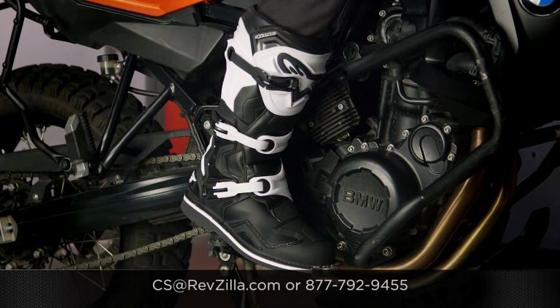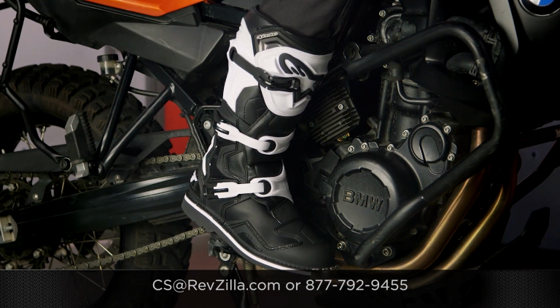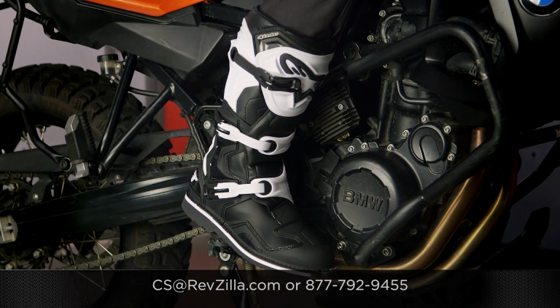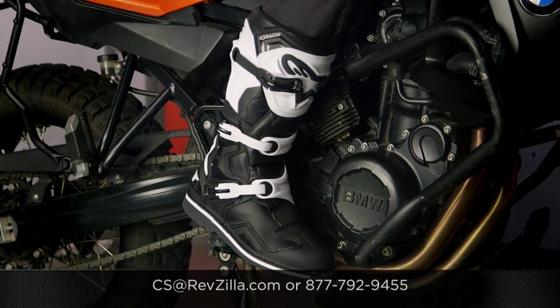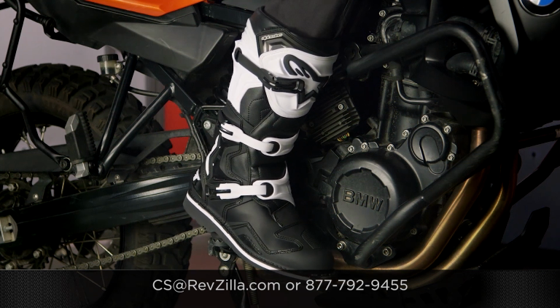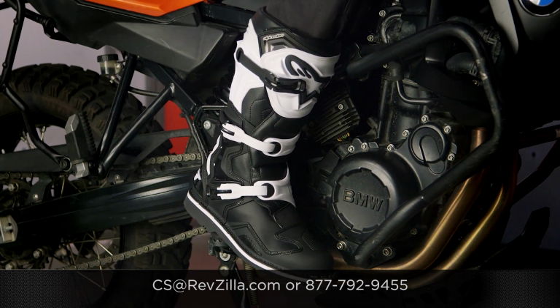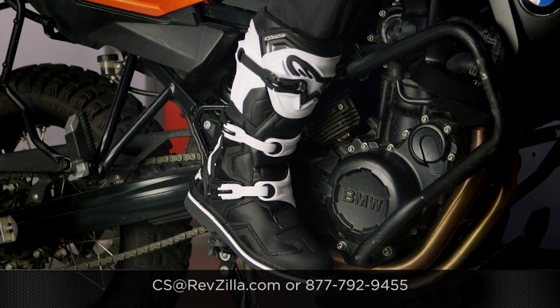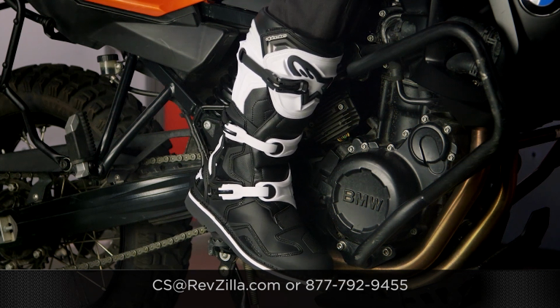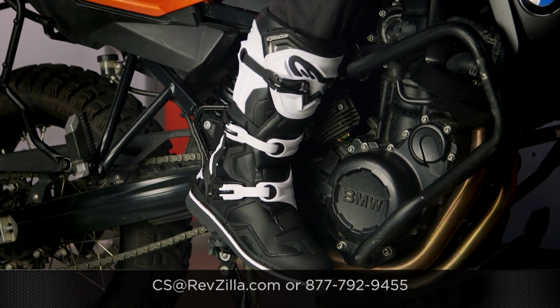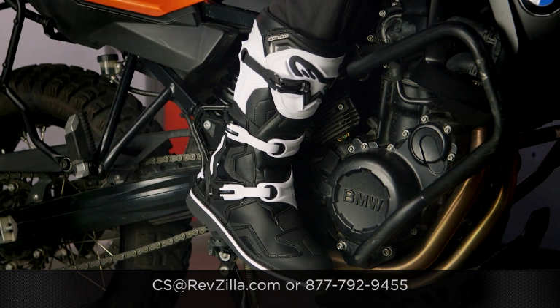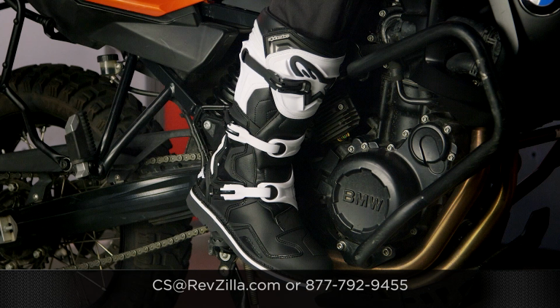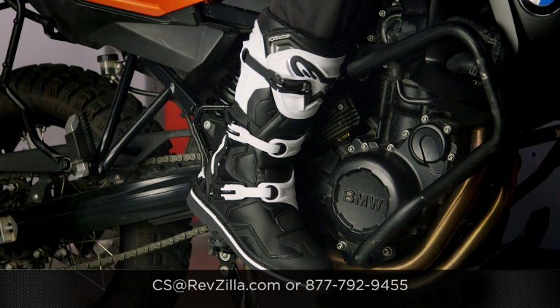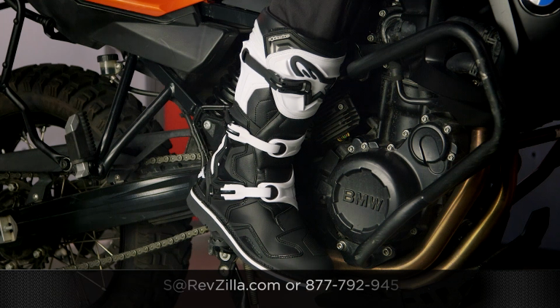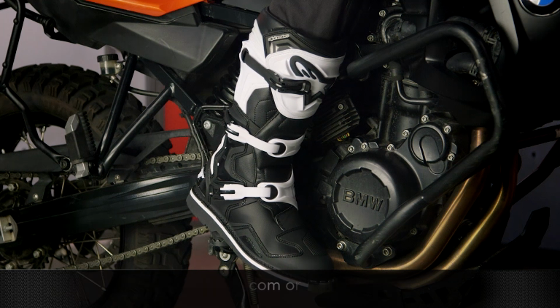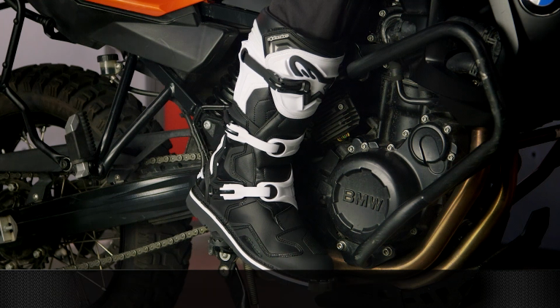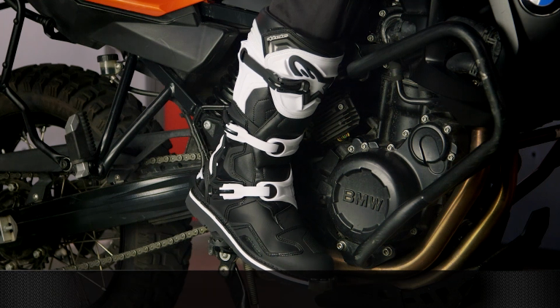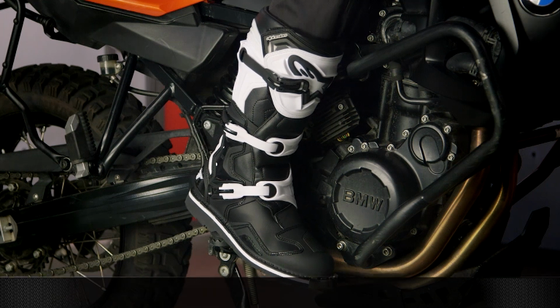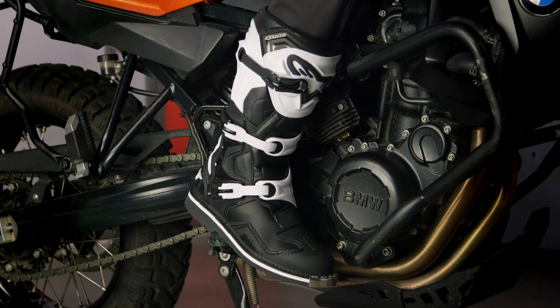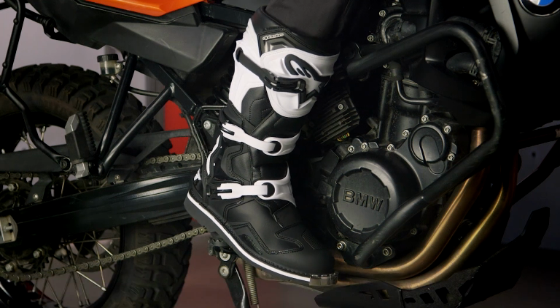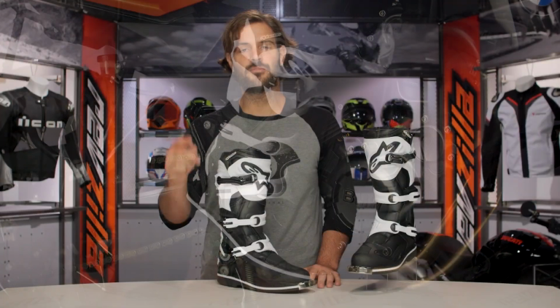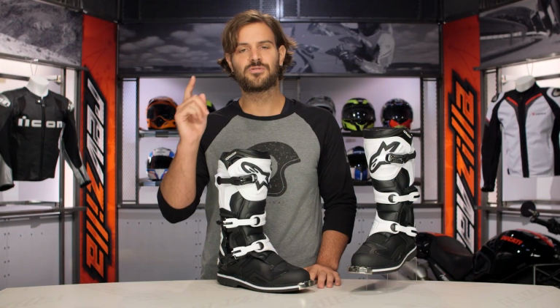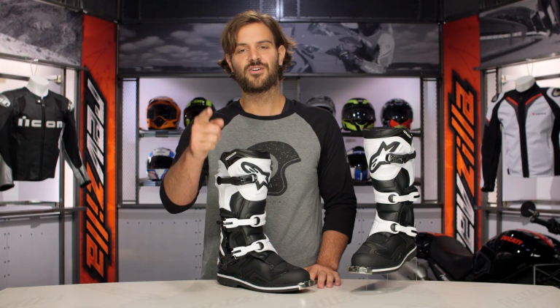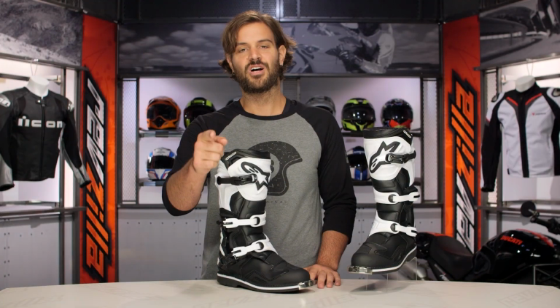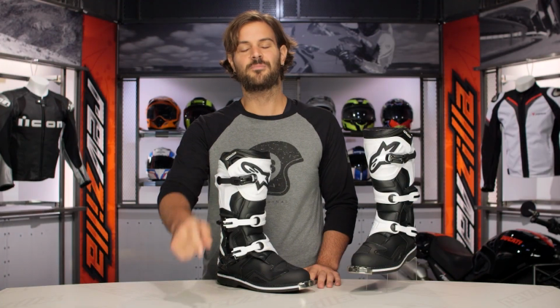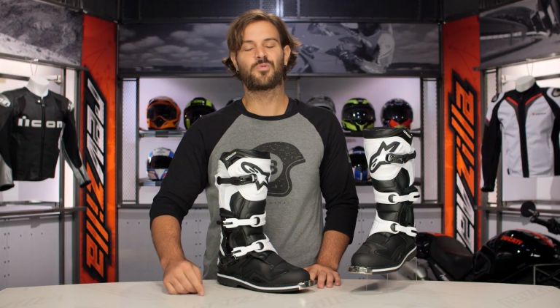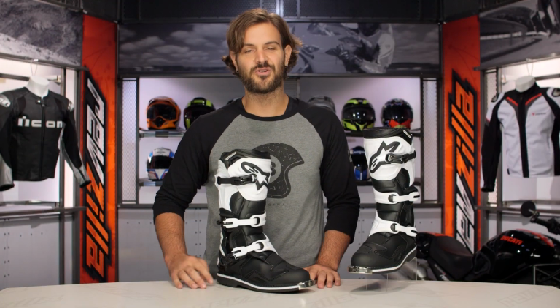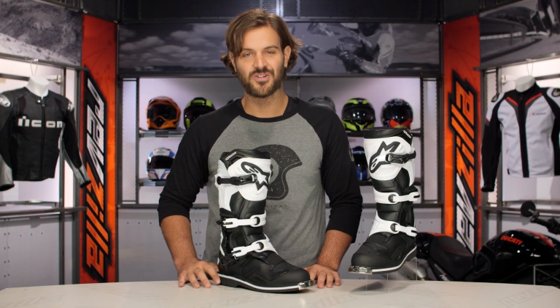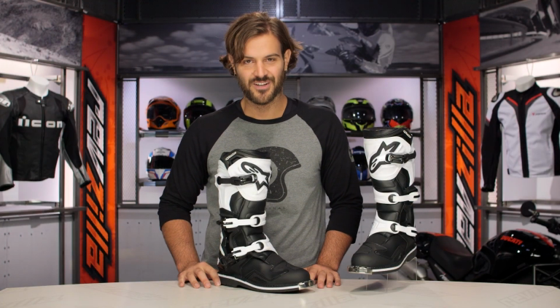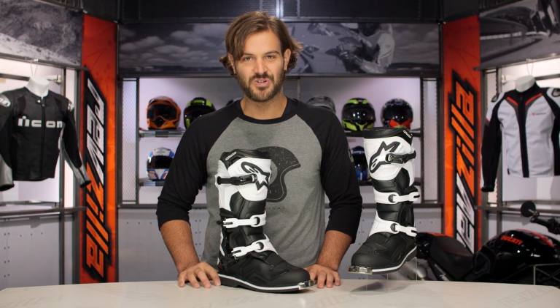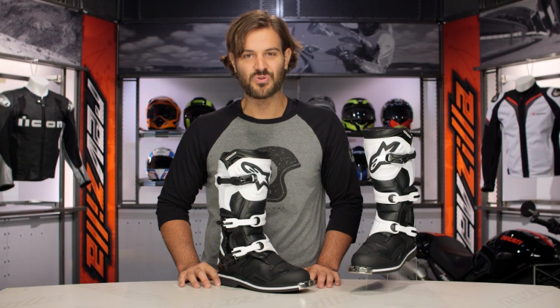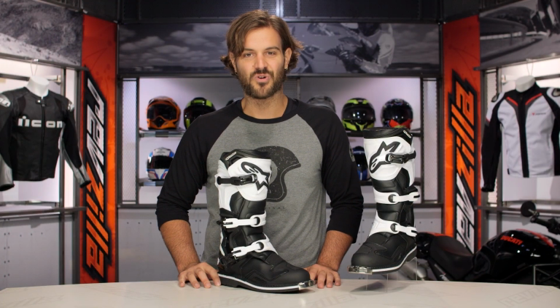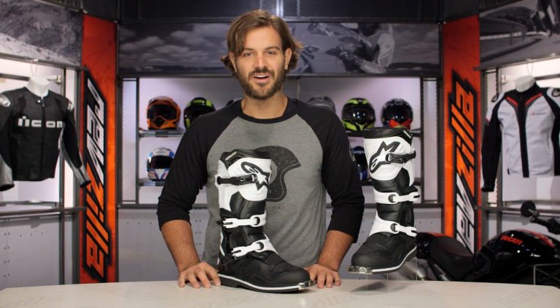Thank you for joining us for this look at the all new Alpinestars Tech One boots. I'm Spurge — enjoy the ride.